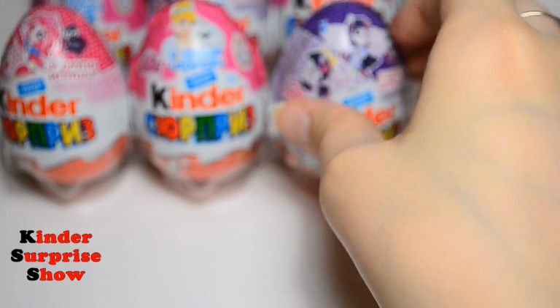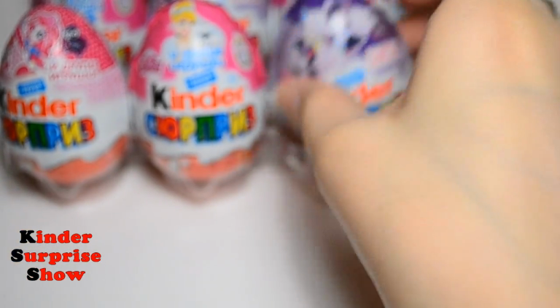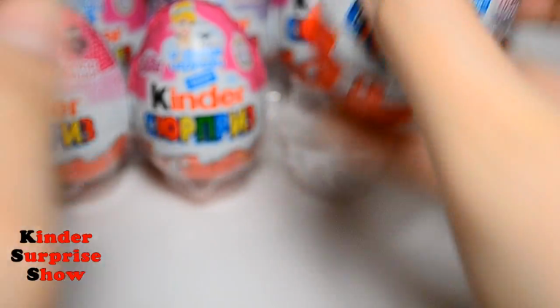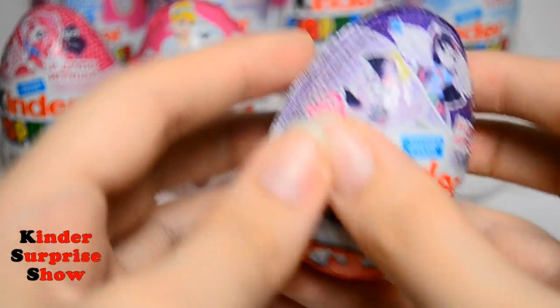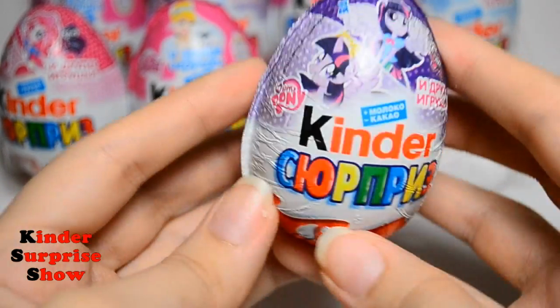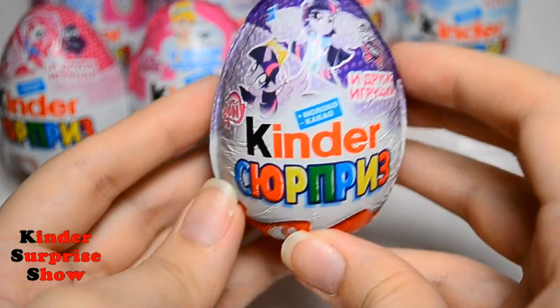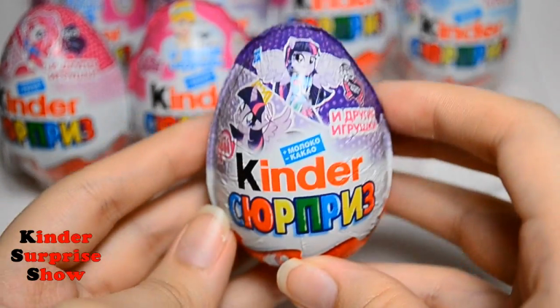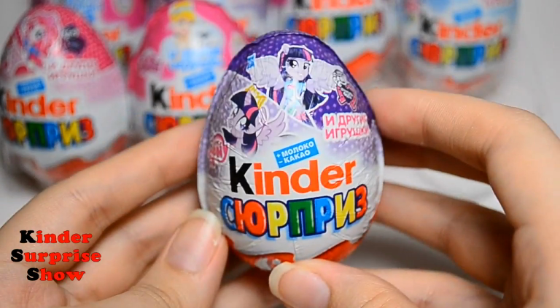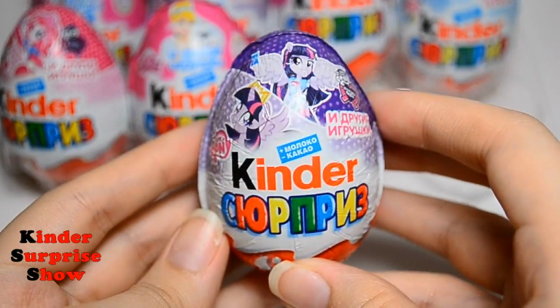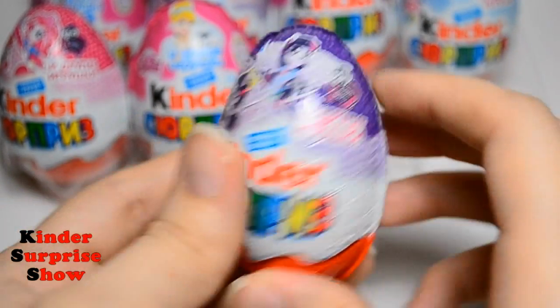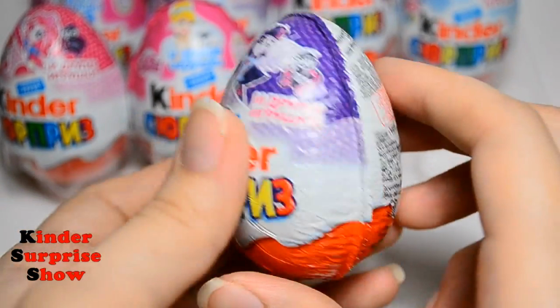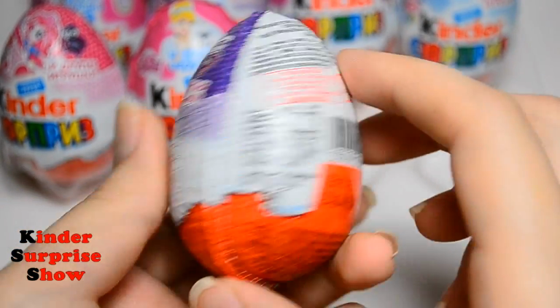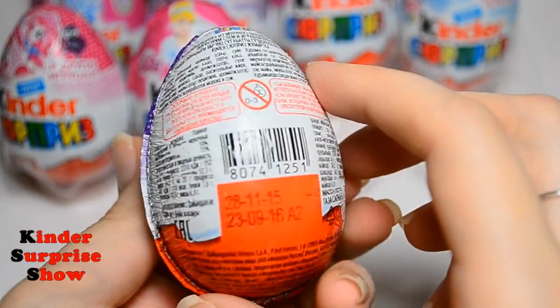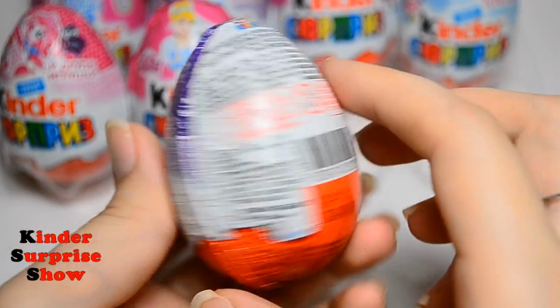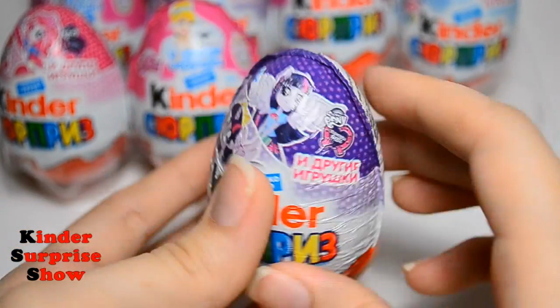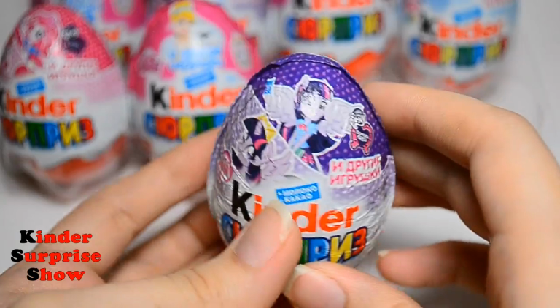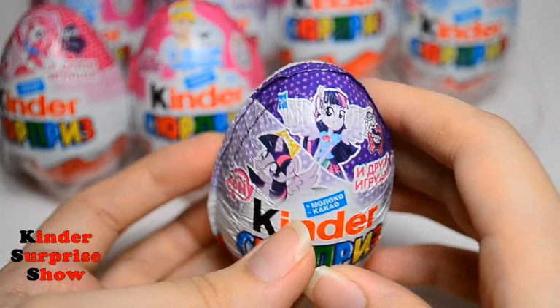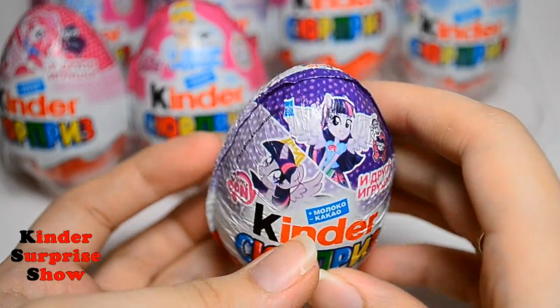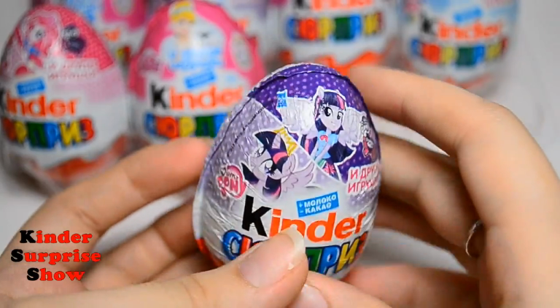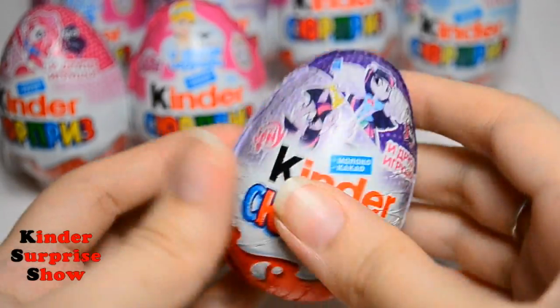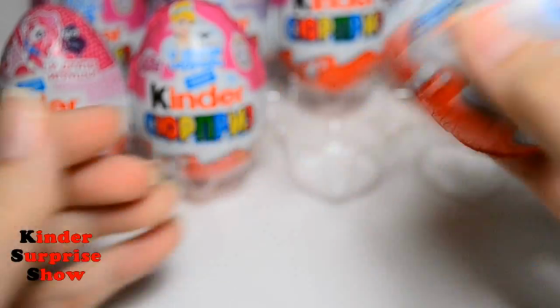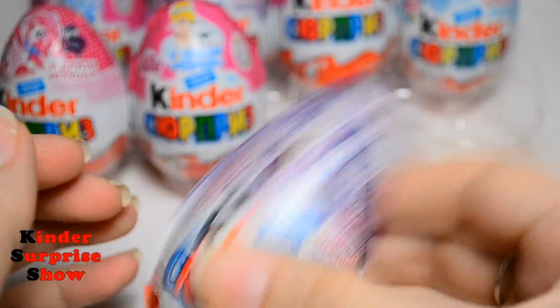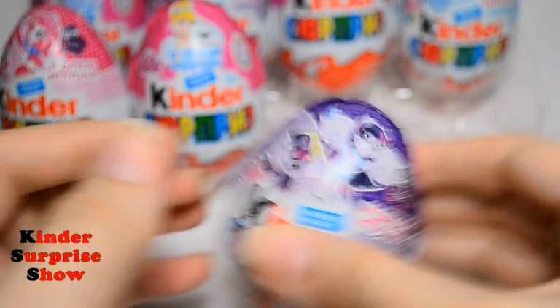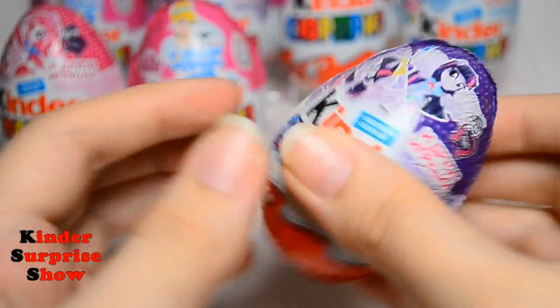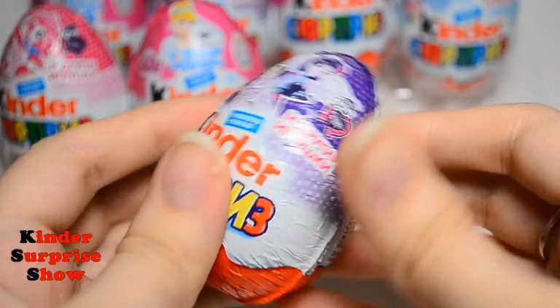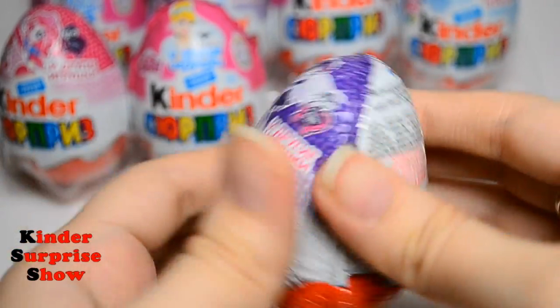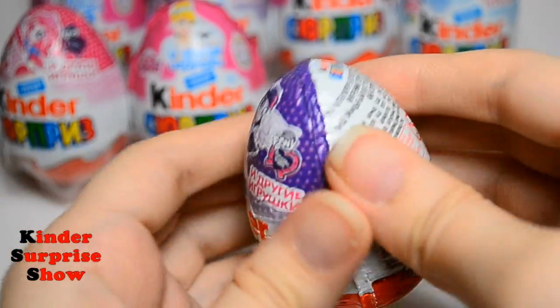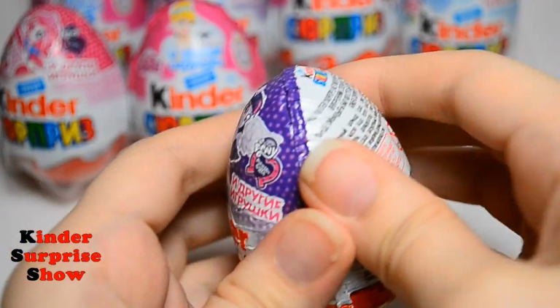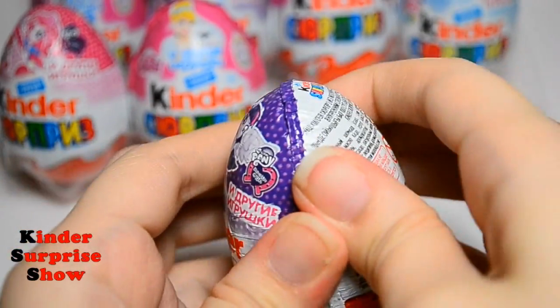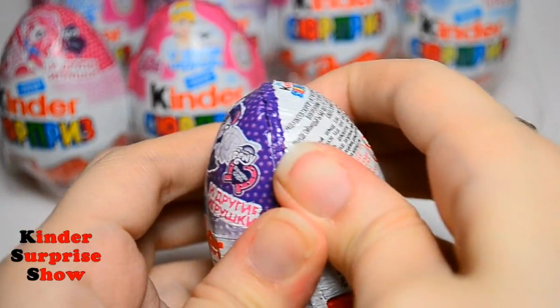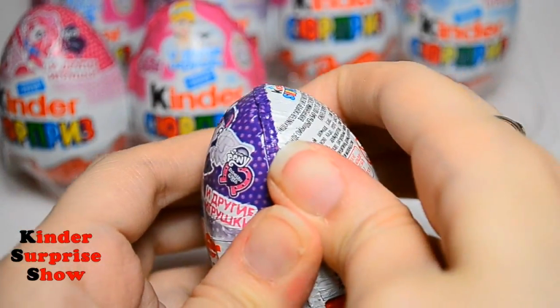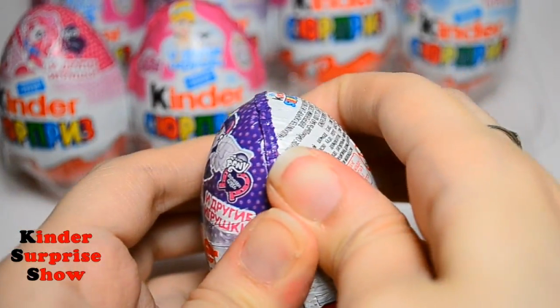This set is very nice and it has orange and green colors and cards for drawing. Our next Kinder is a My Little Pony egg. It has Twilight Sparkle and purple color.